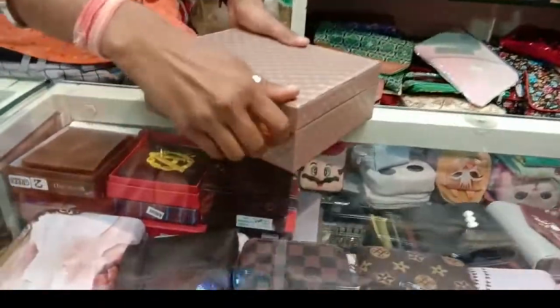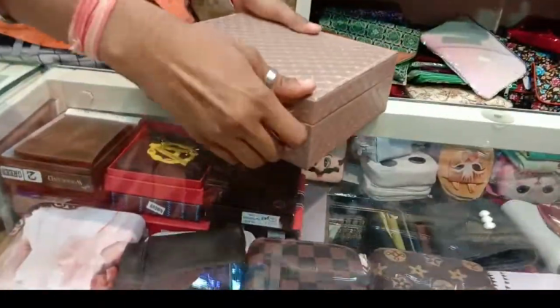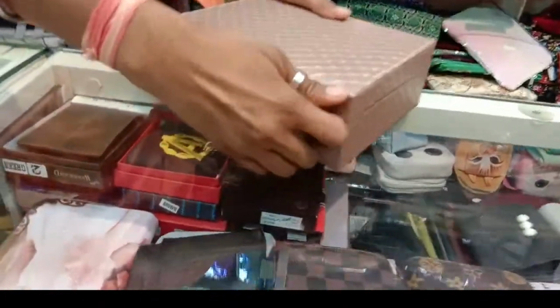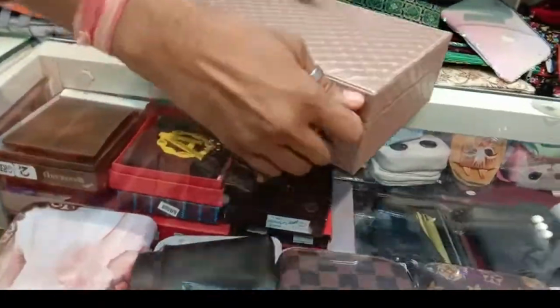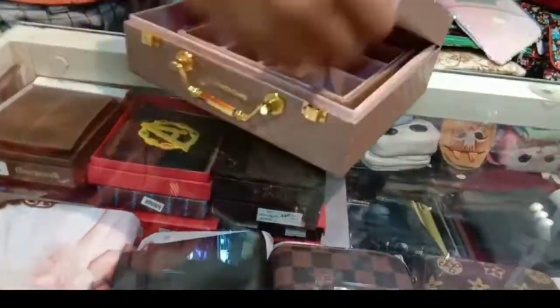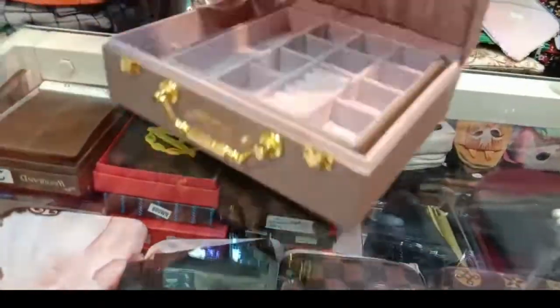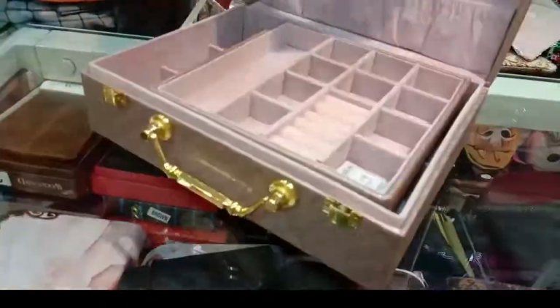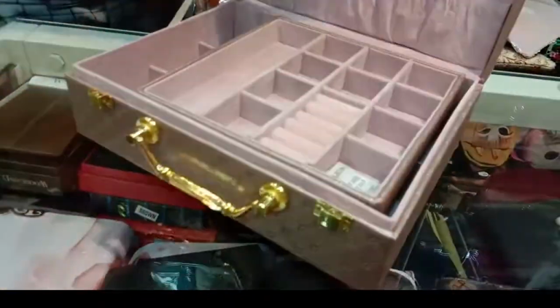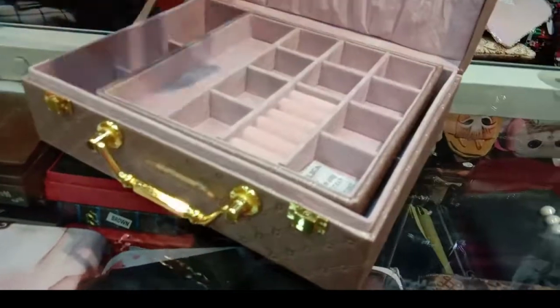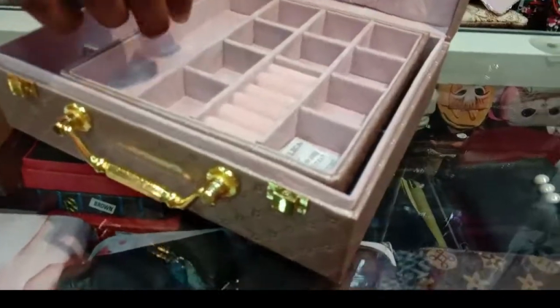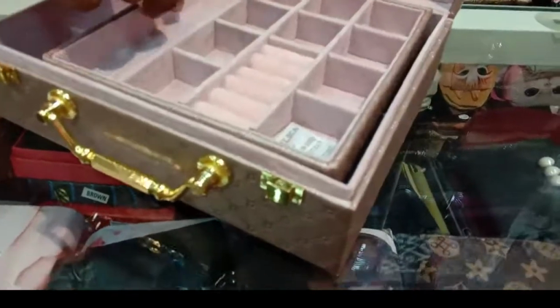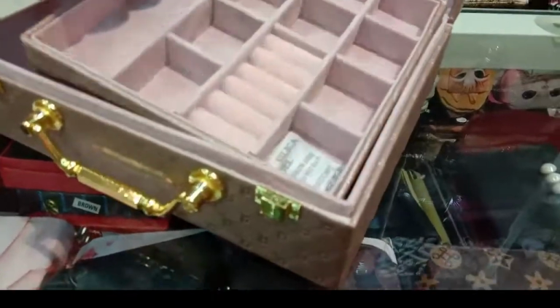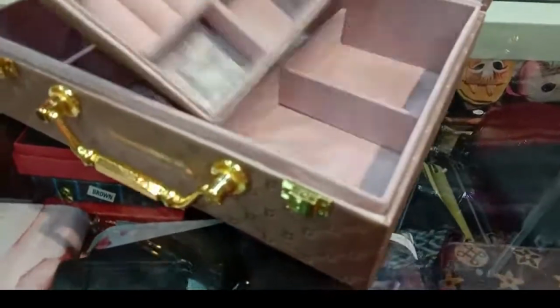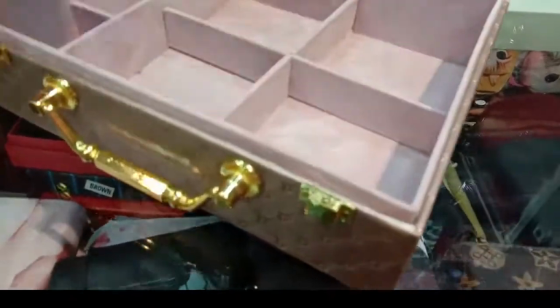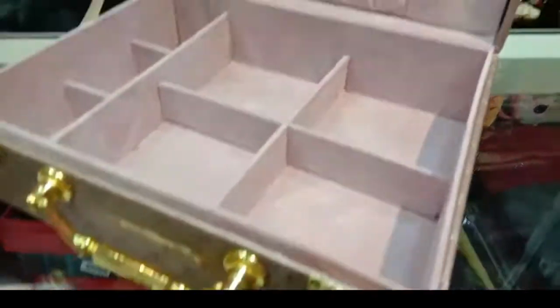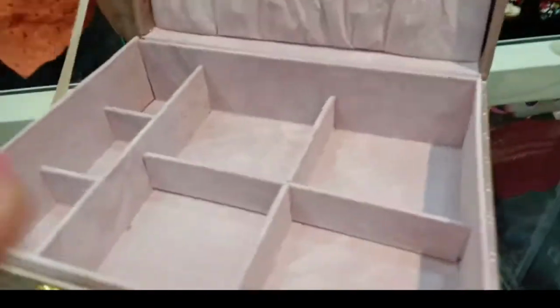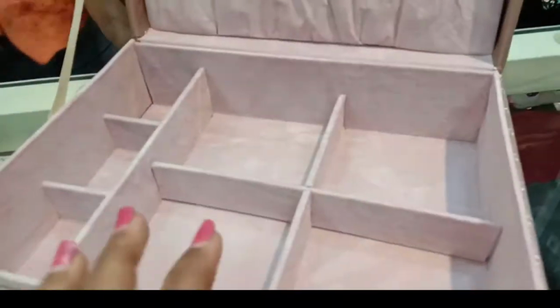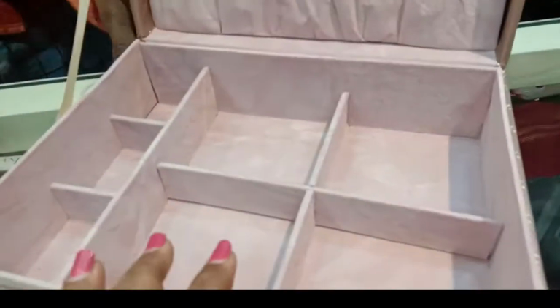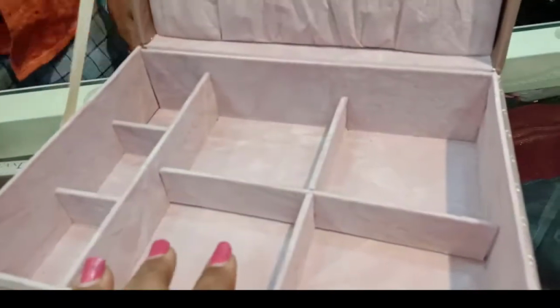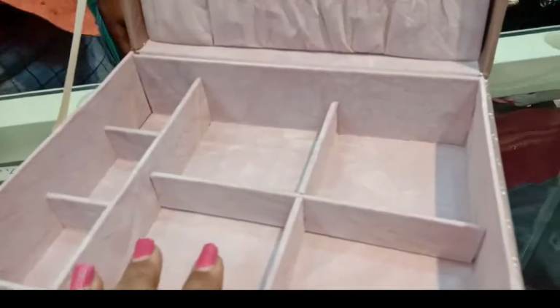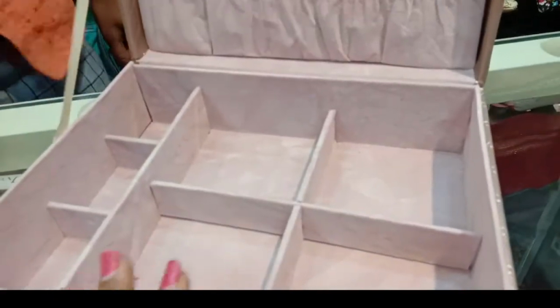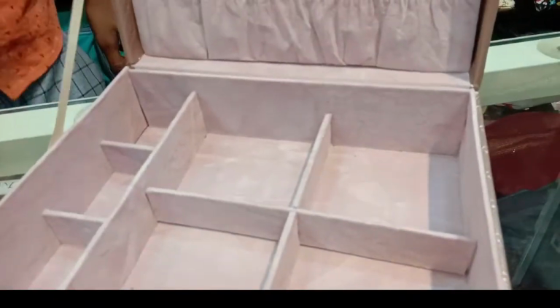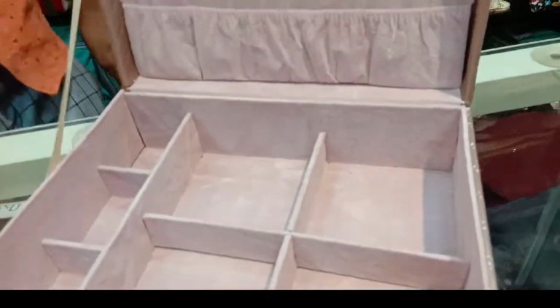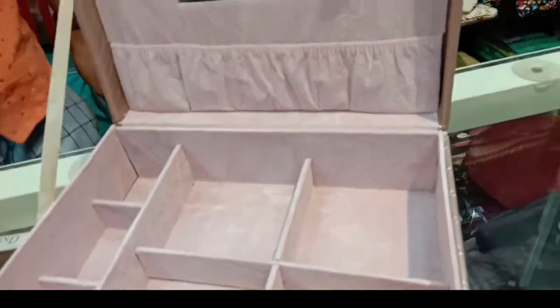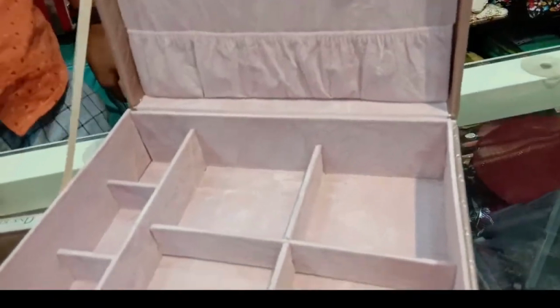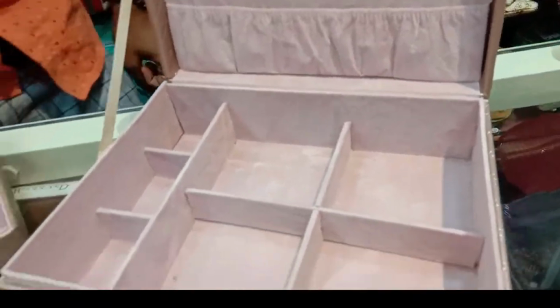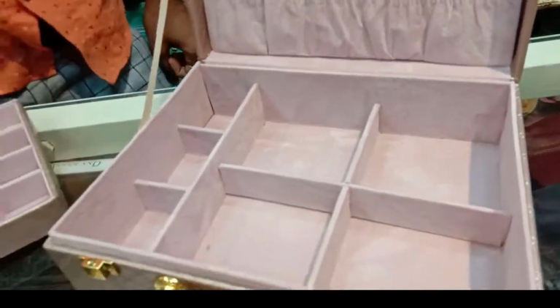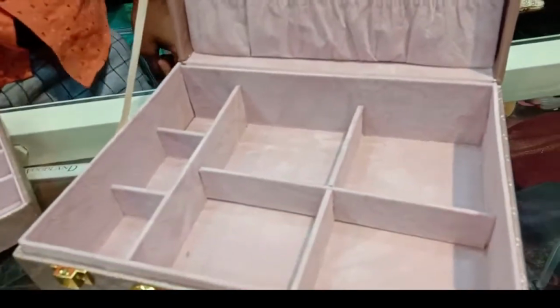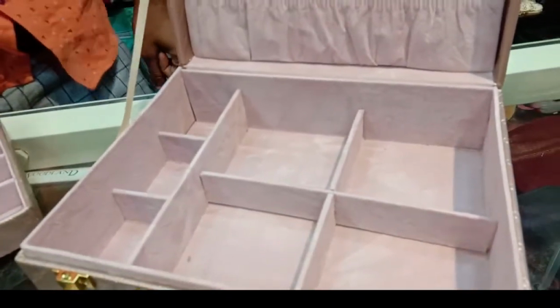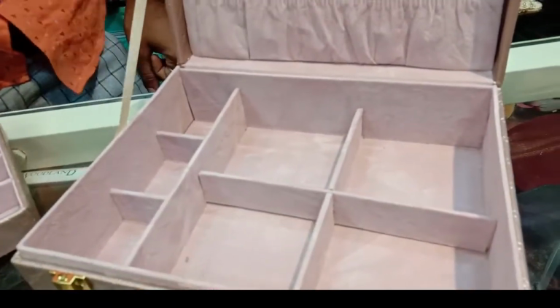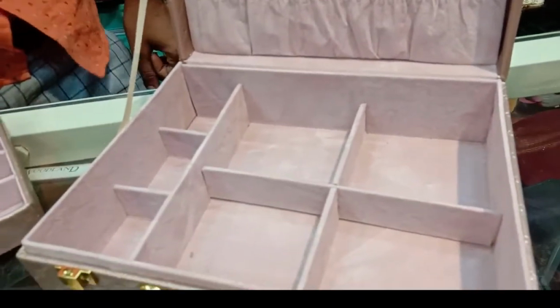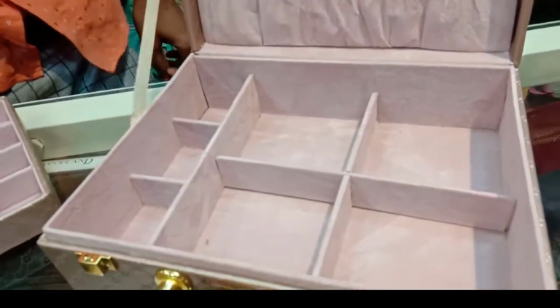In the jewelry organizer box, we are going to make a special price.